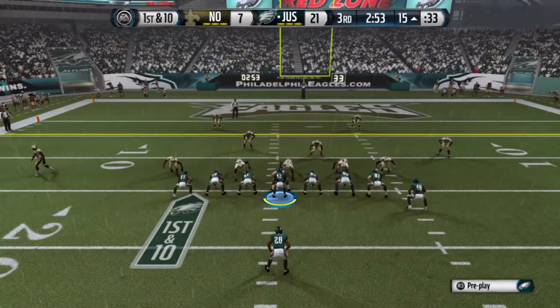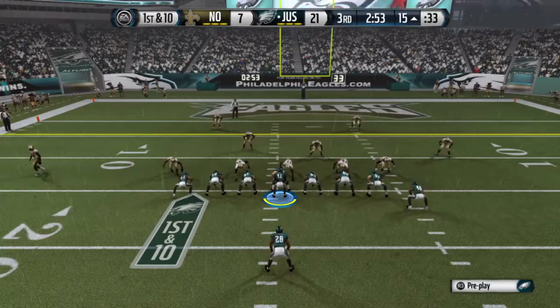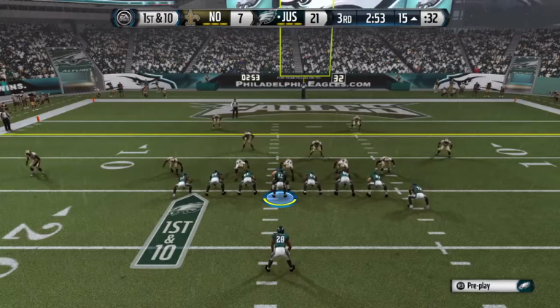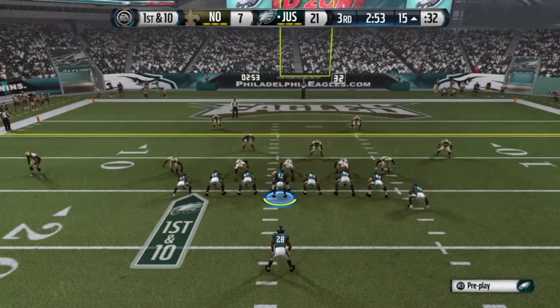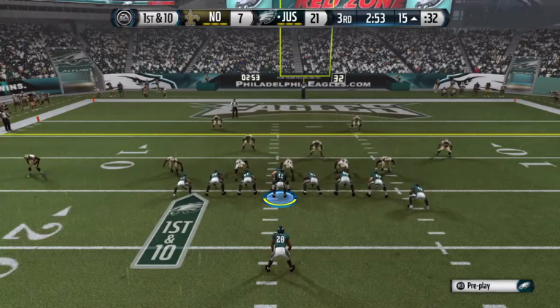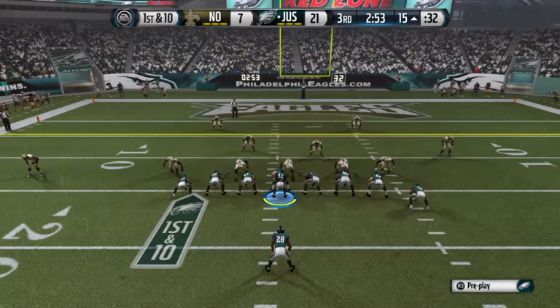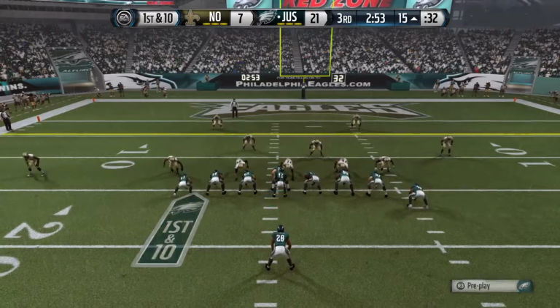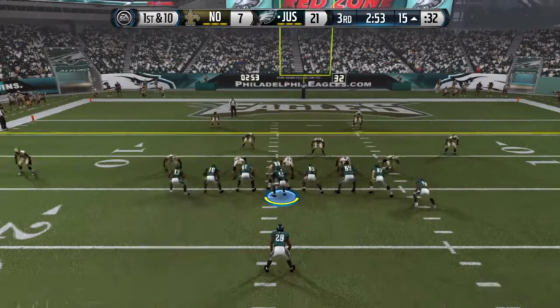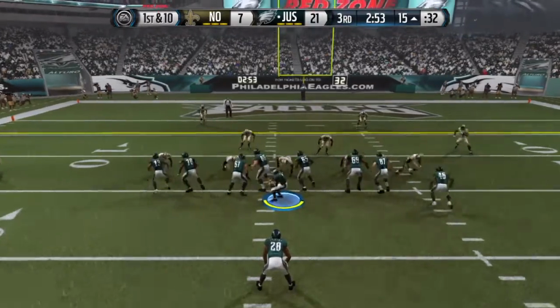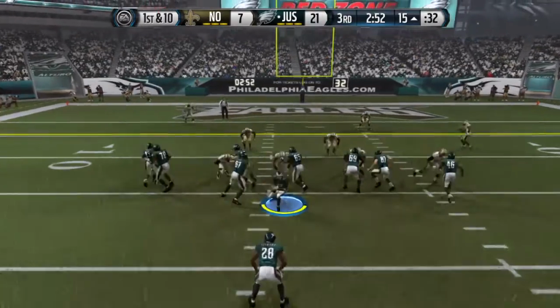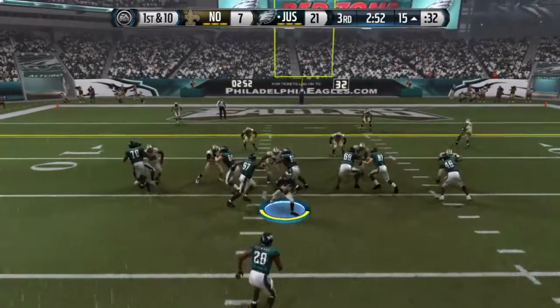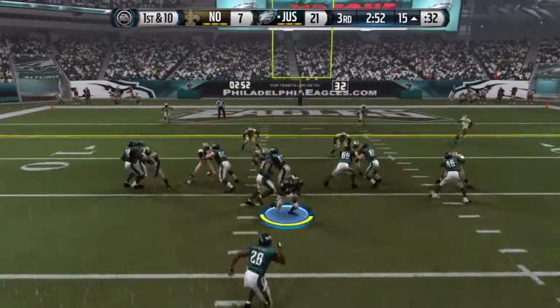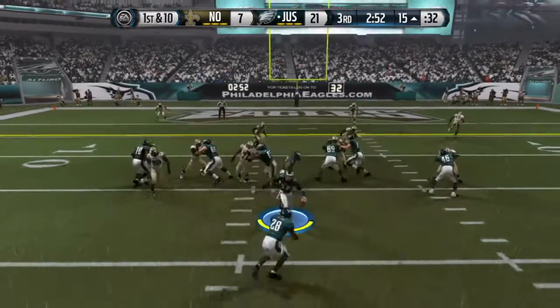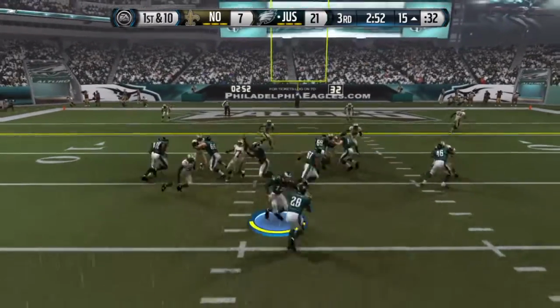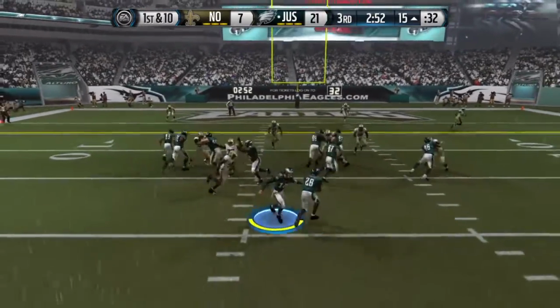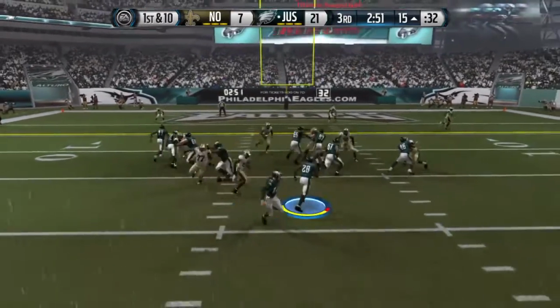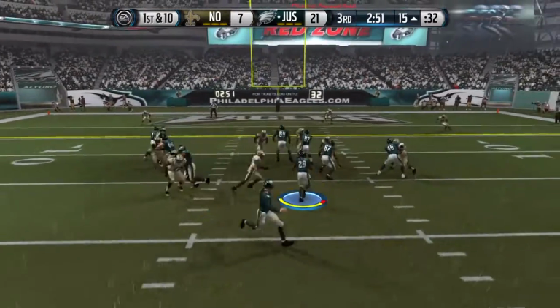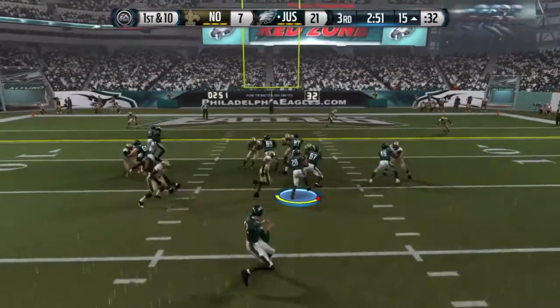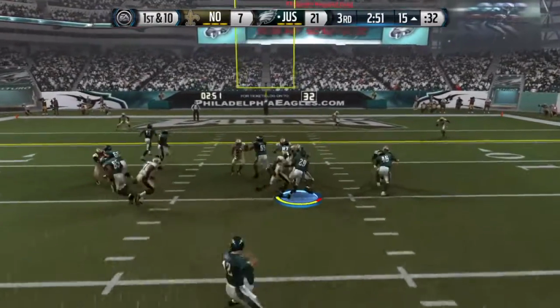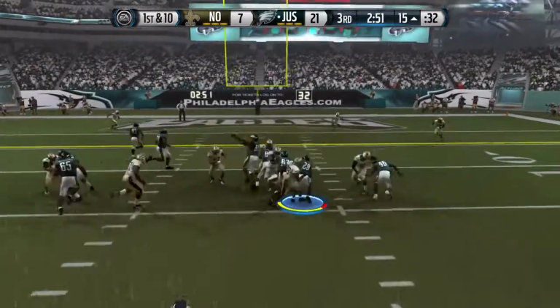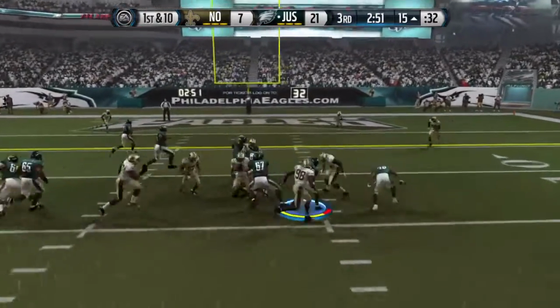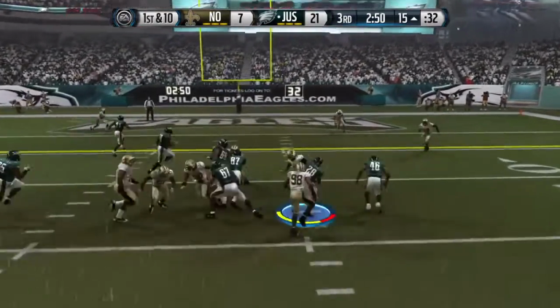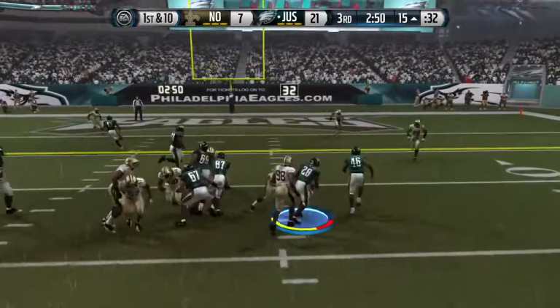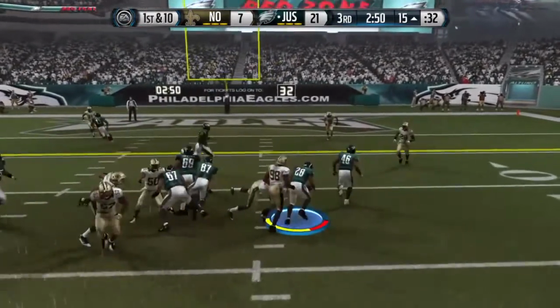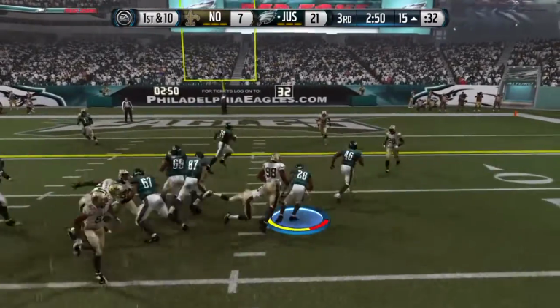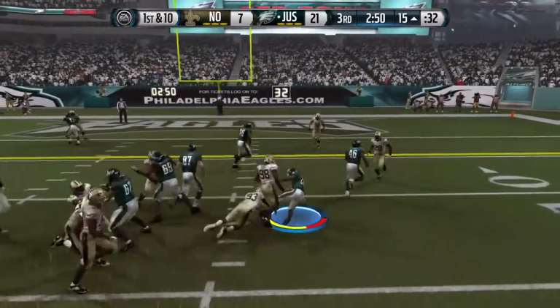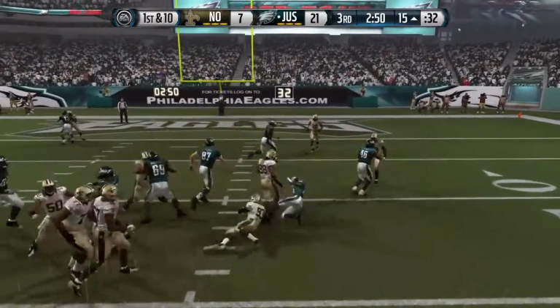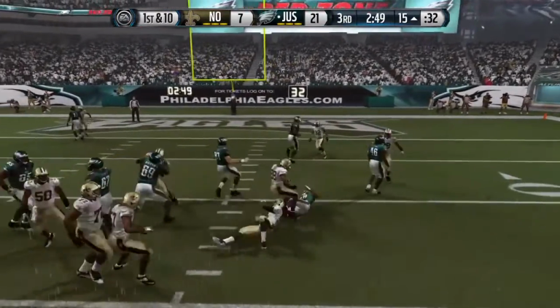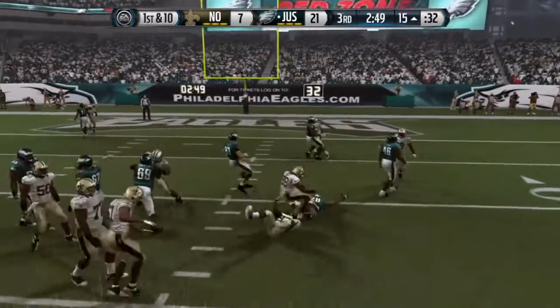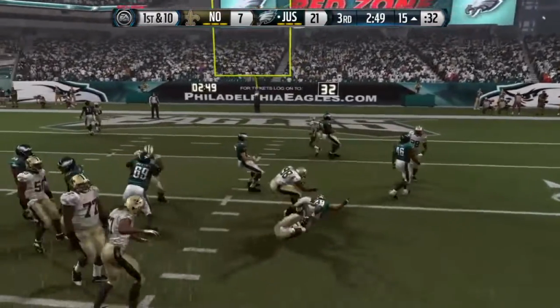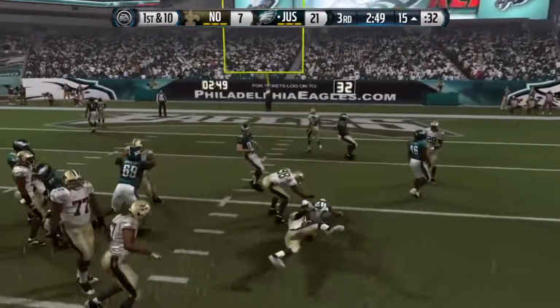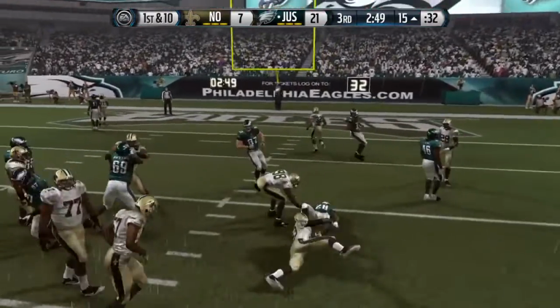Stewart lined up in the backfield. Now first and ten. Handoff — Gillette's in.